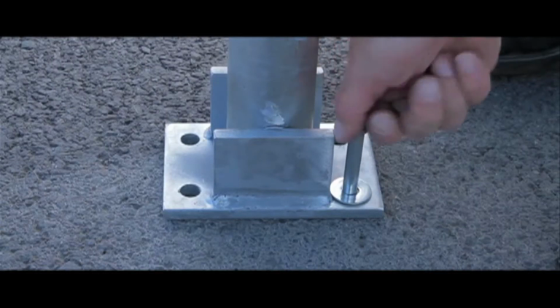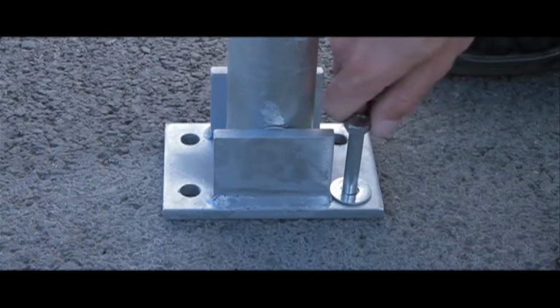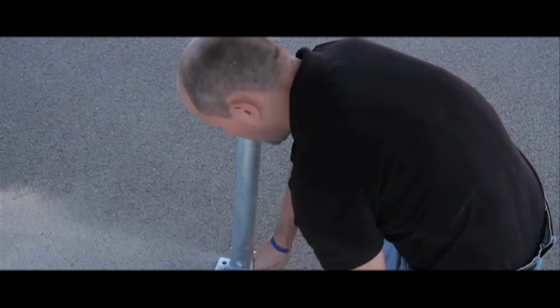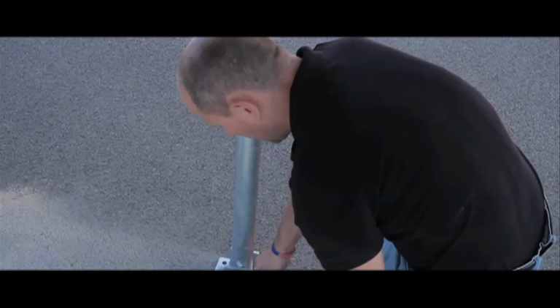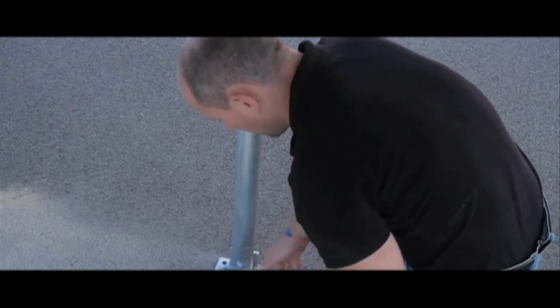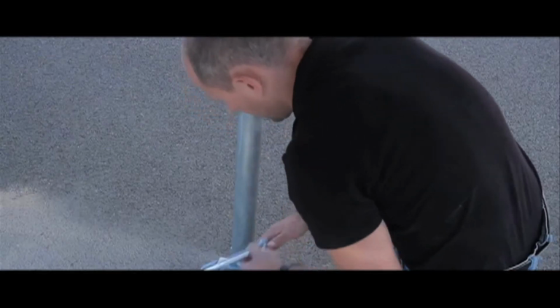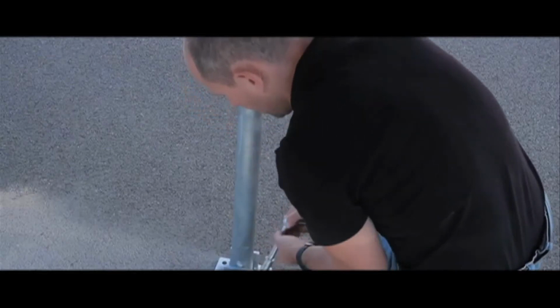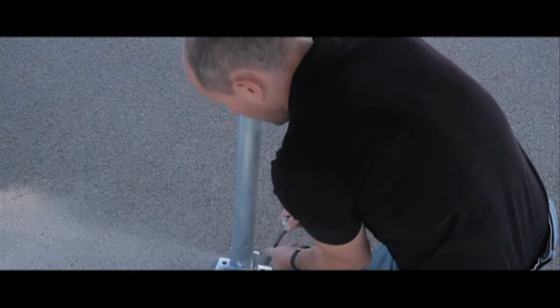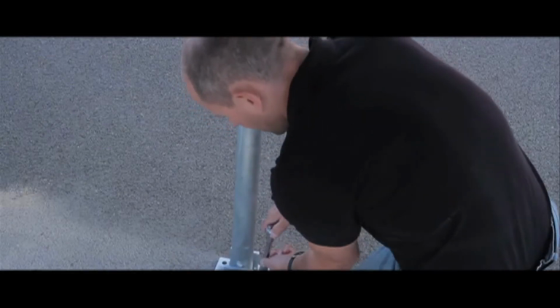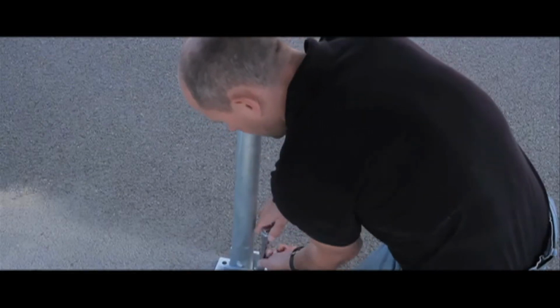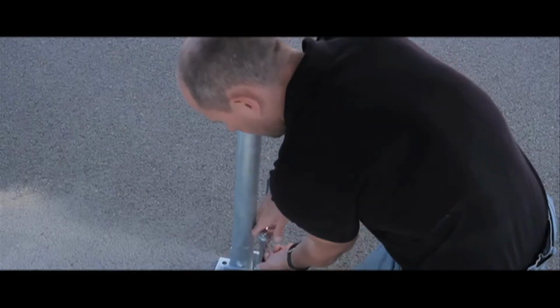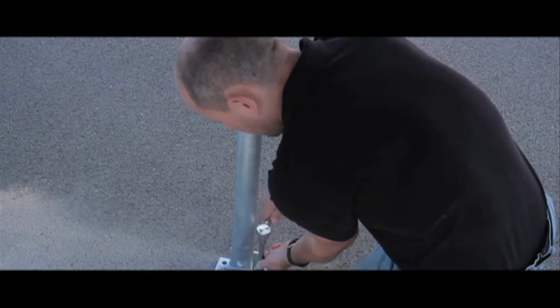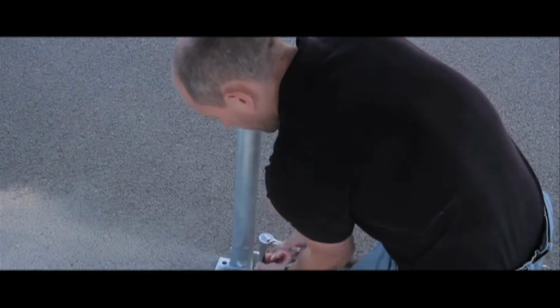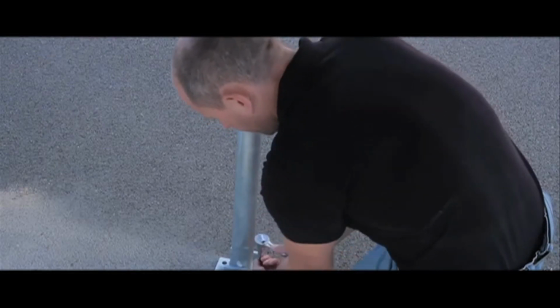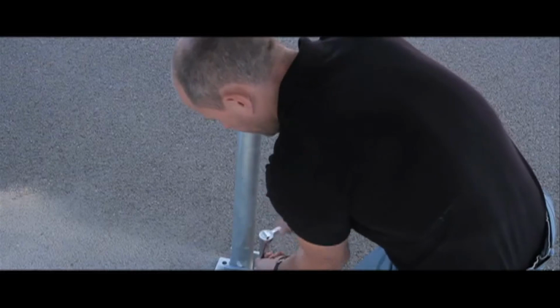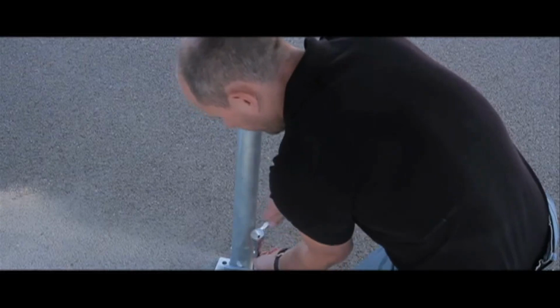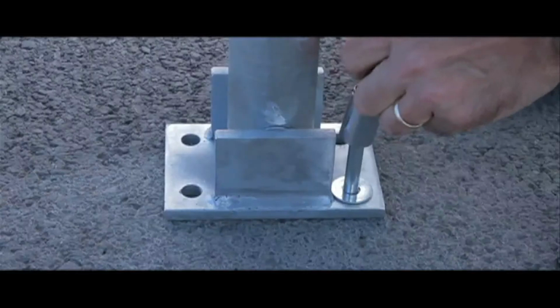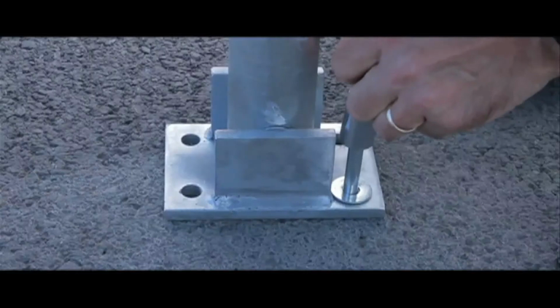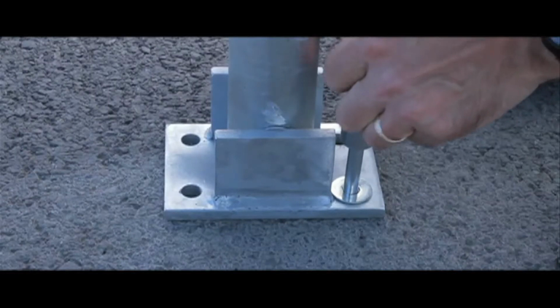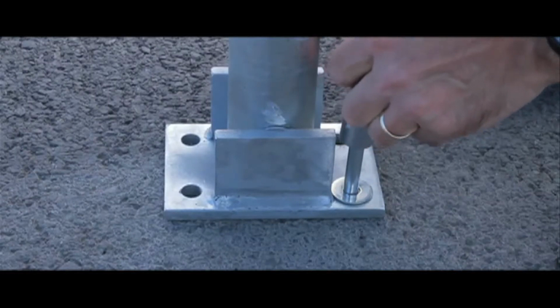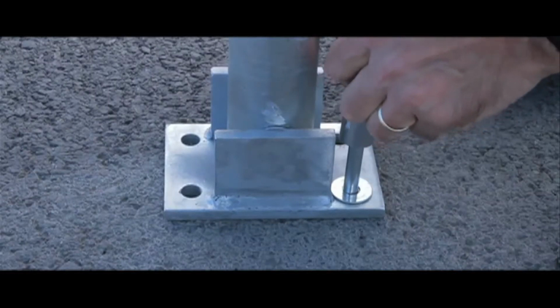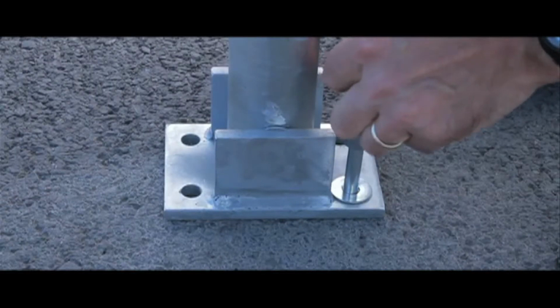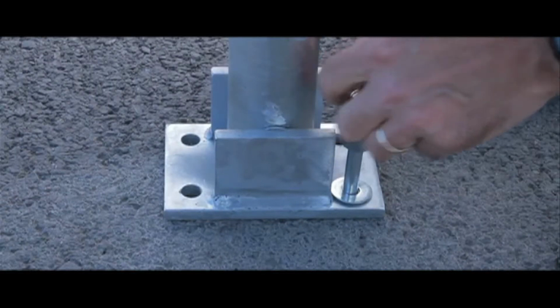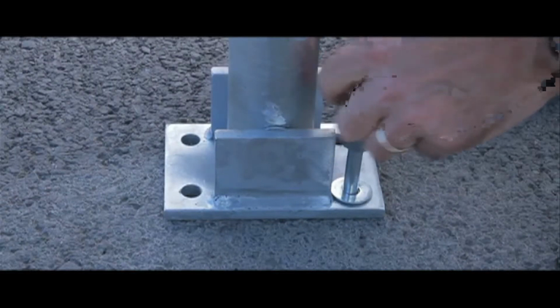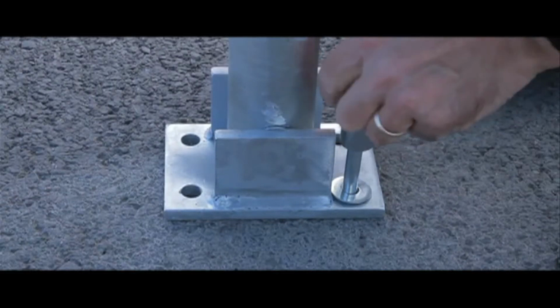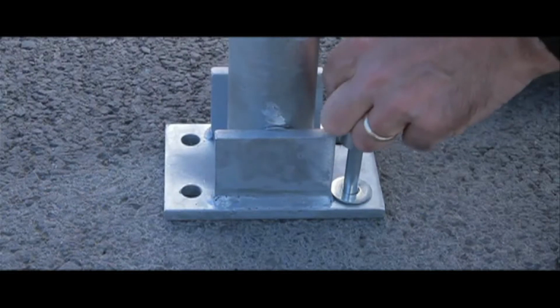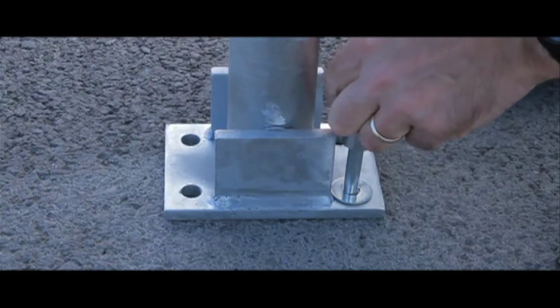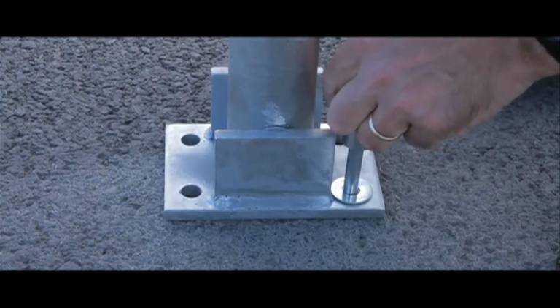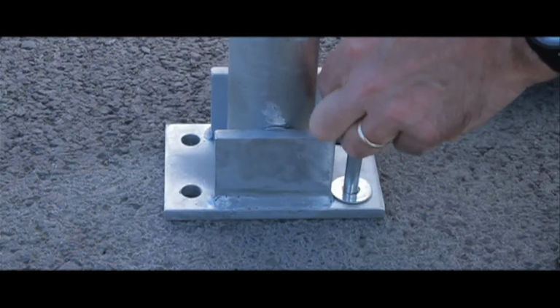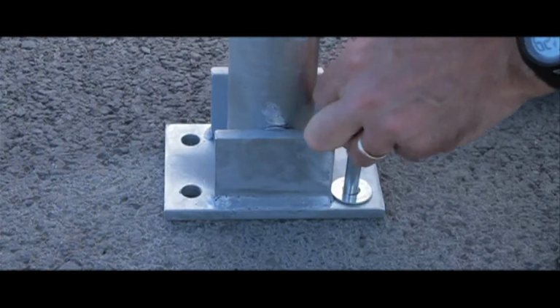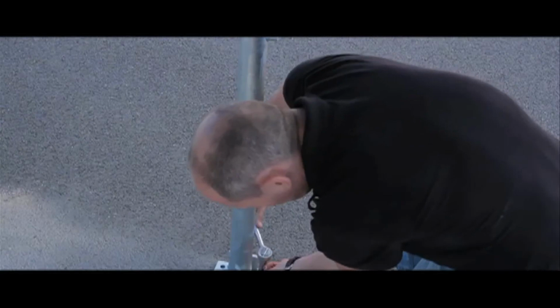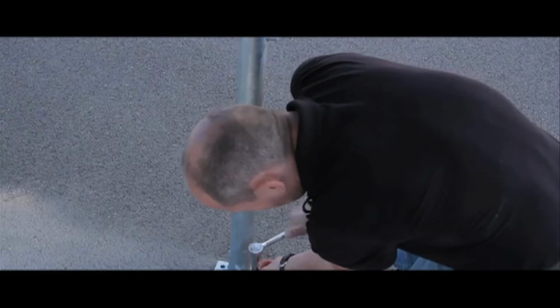Remember to let us know if you are drilling into tarmac or concrete so we can provide you with the correct bolts free of charge.